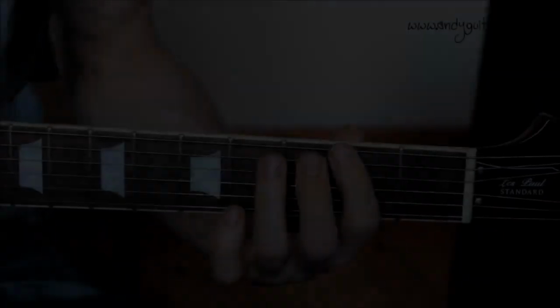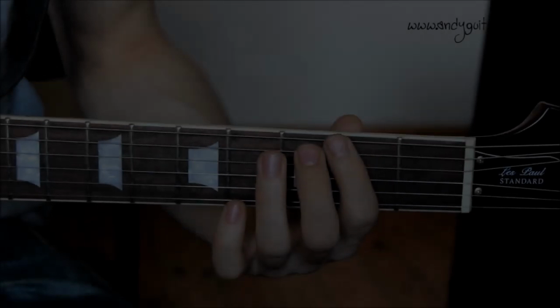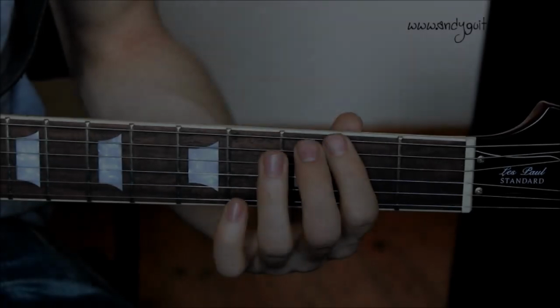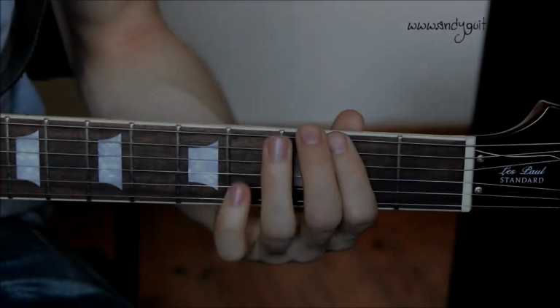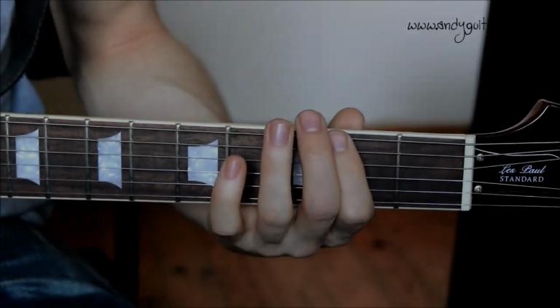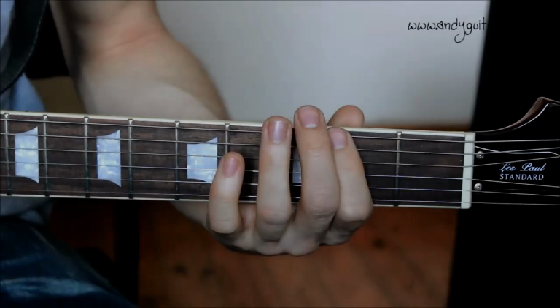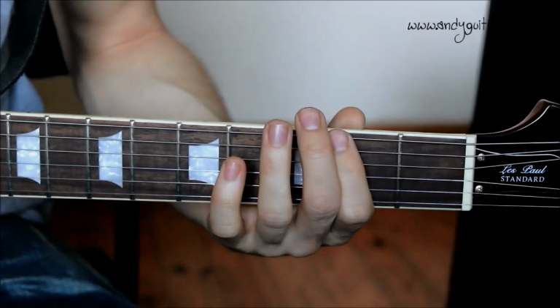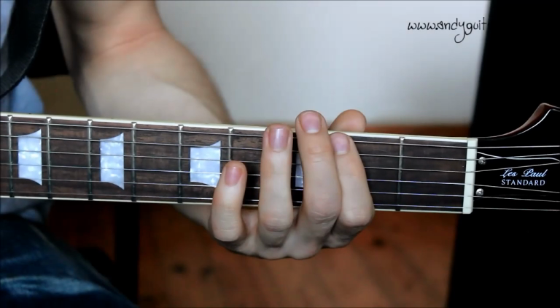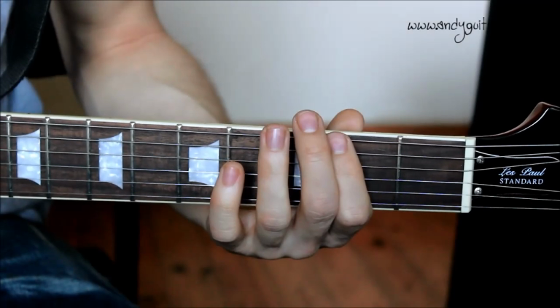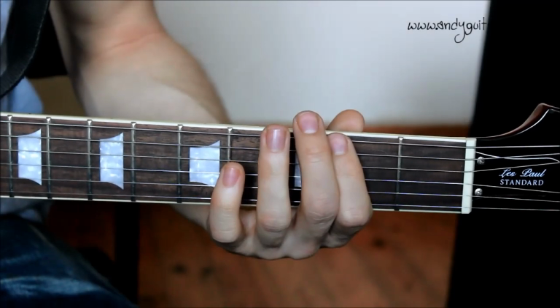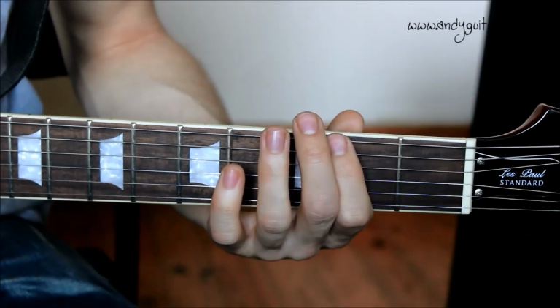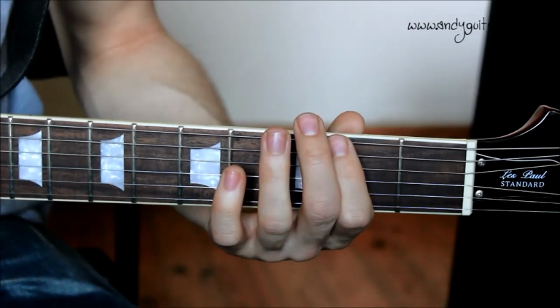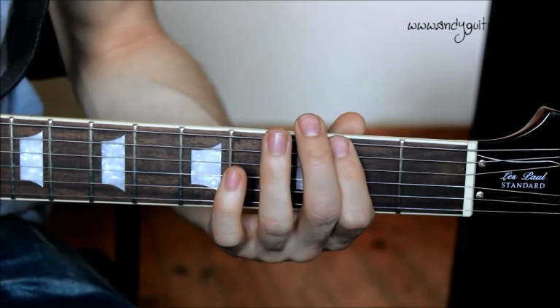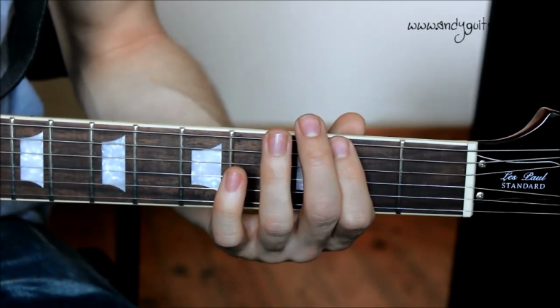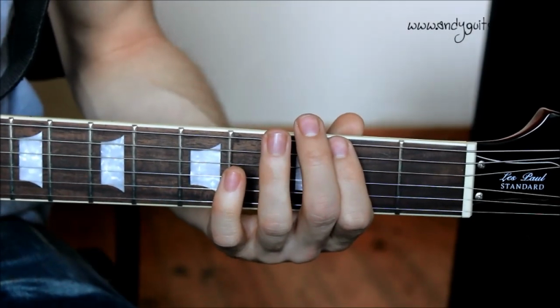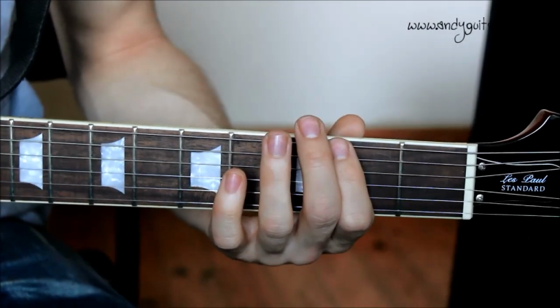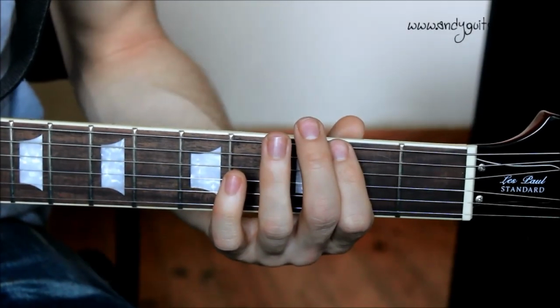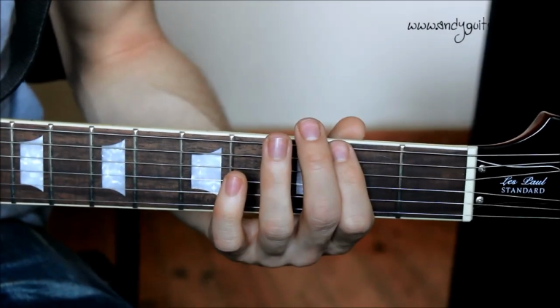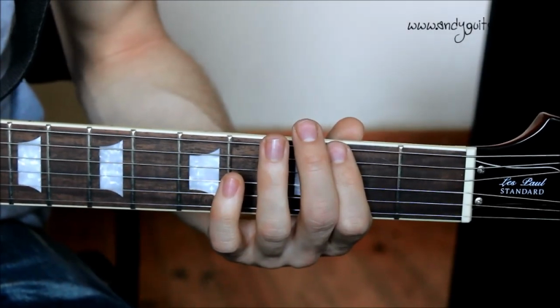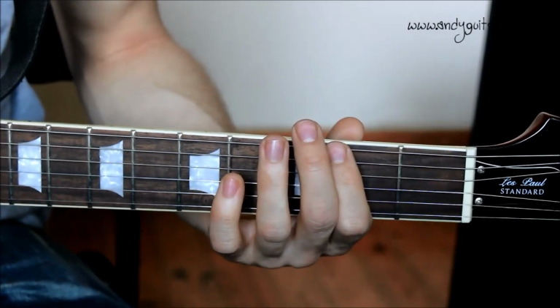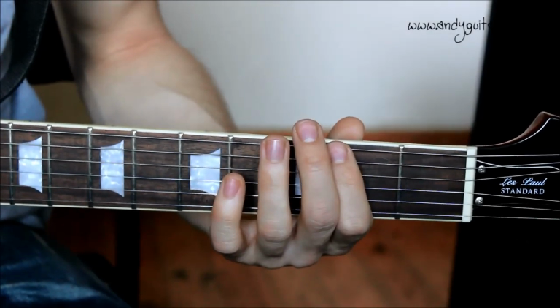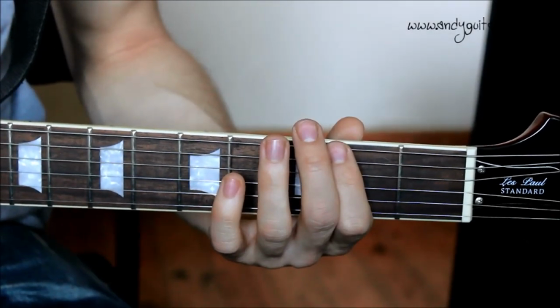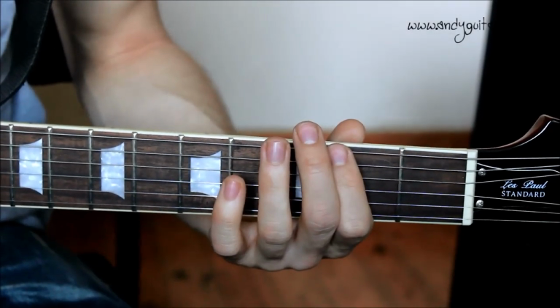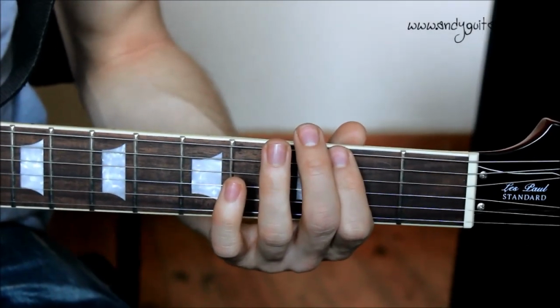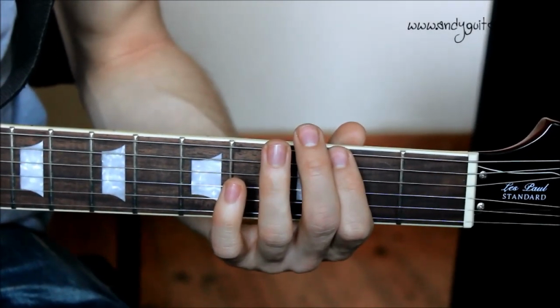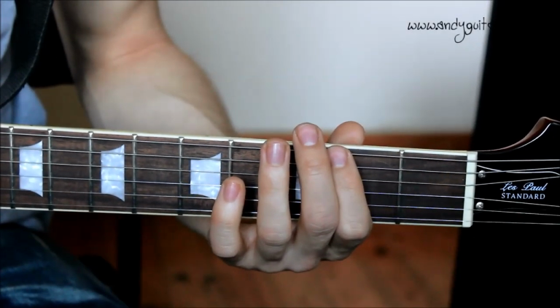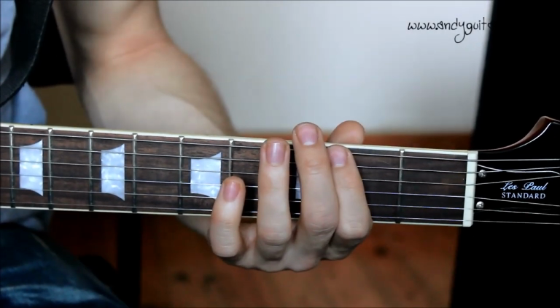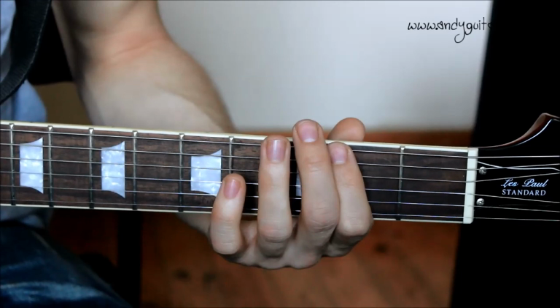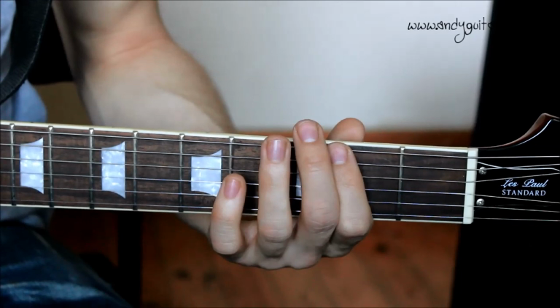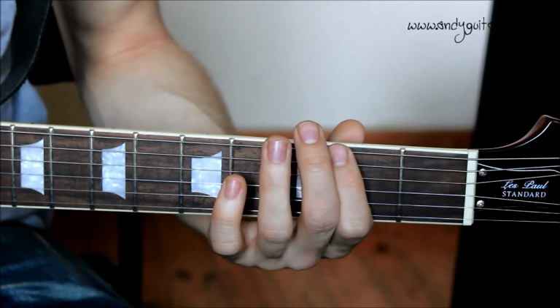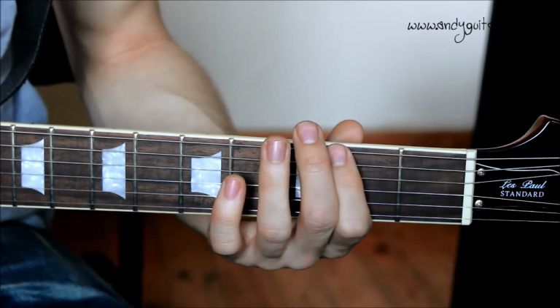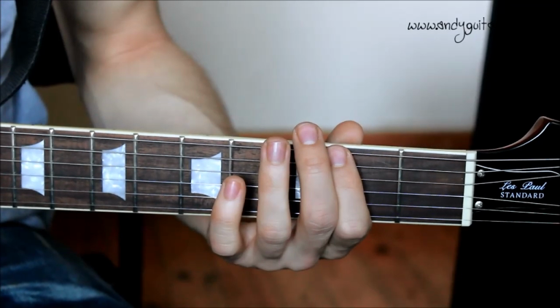Hi guys, this is how to play Born Under a Bad Sign by Albert King — a fantastic beginner's blues riff.